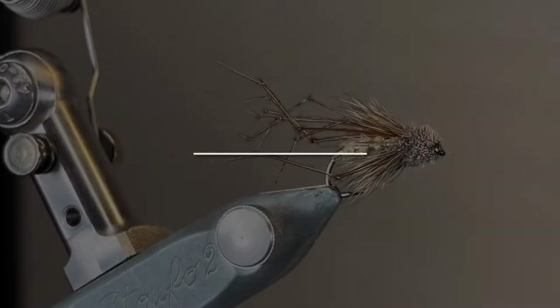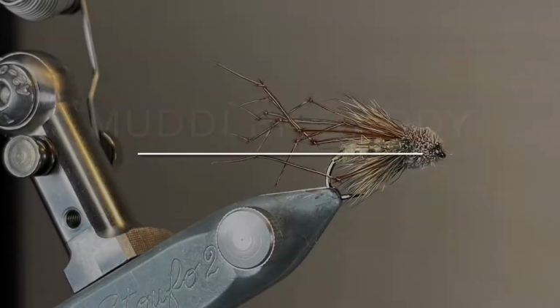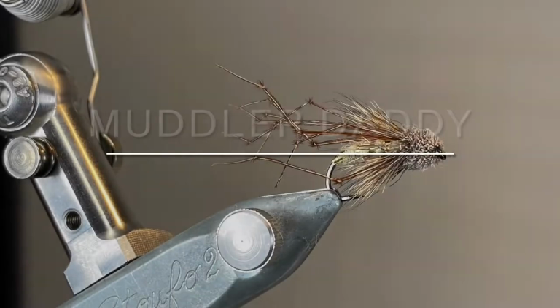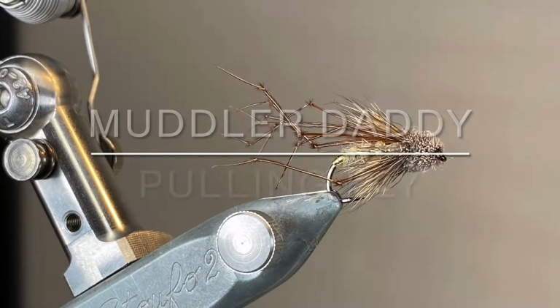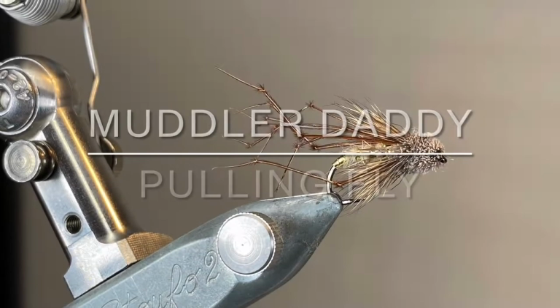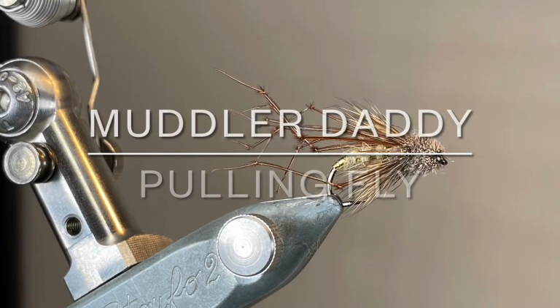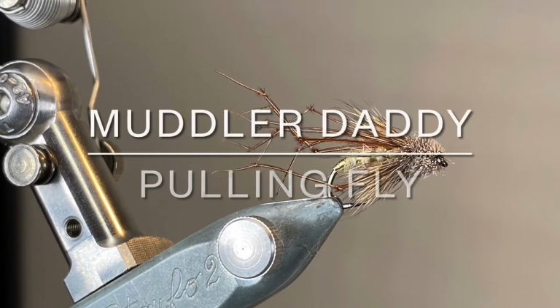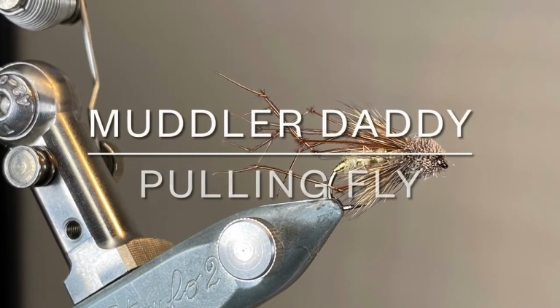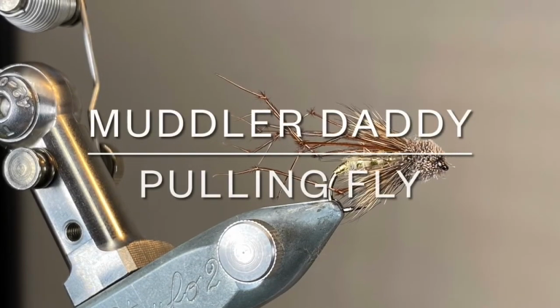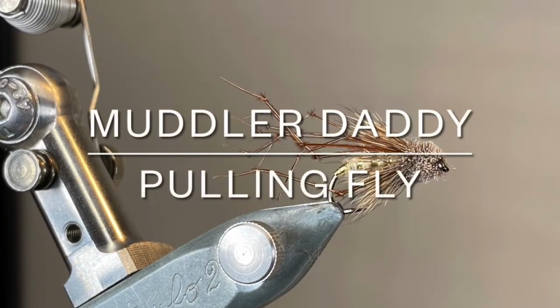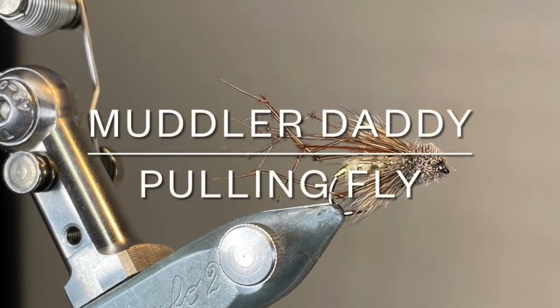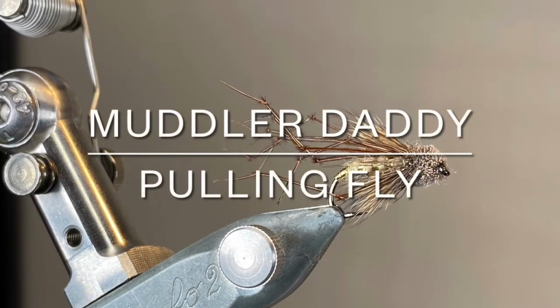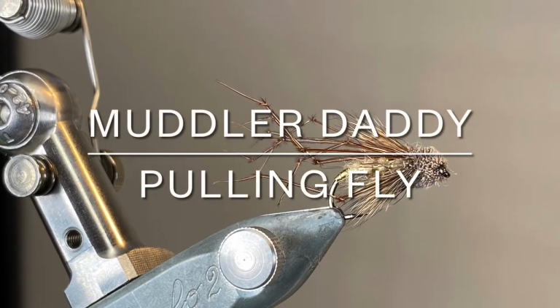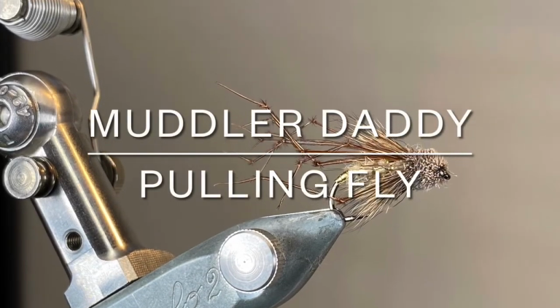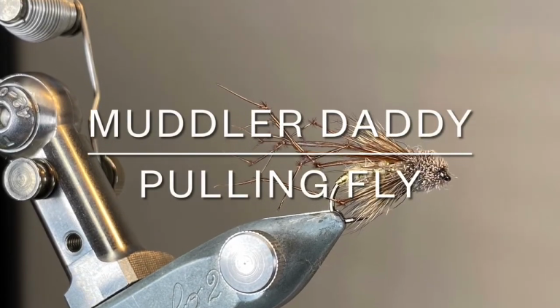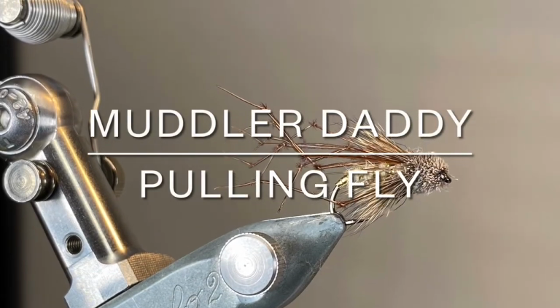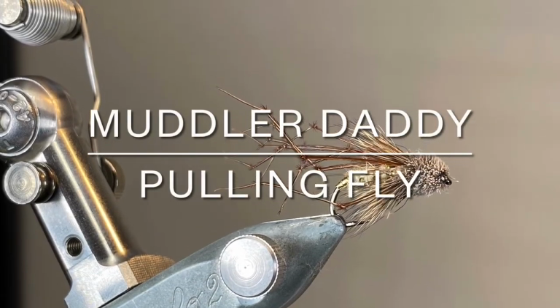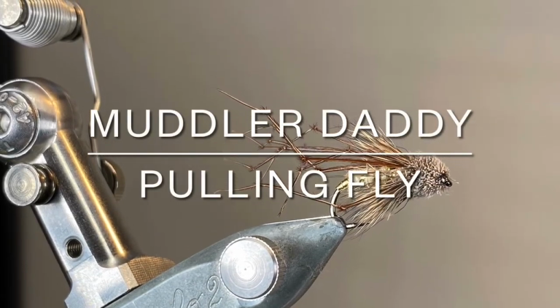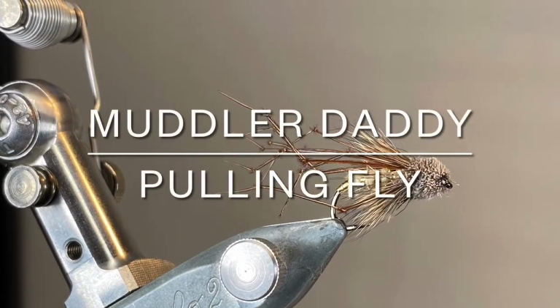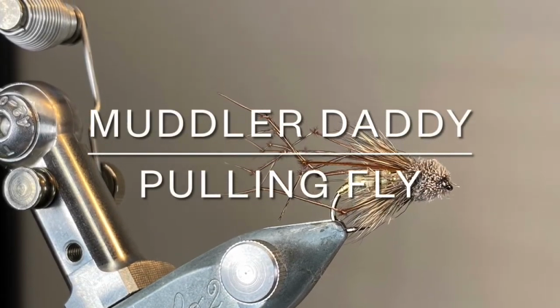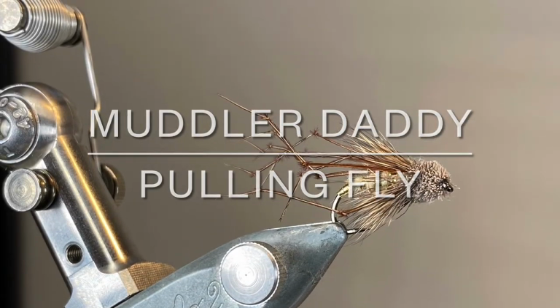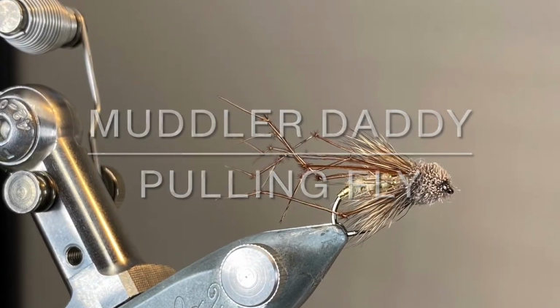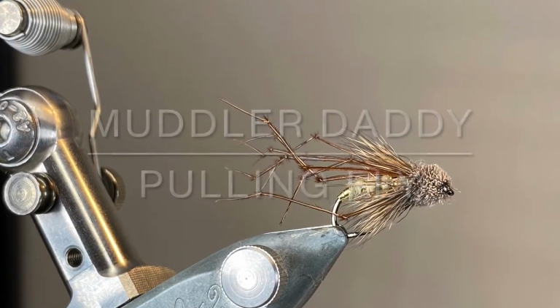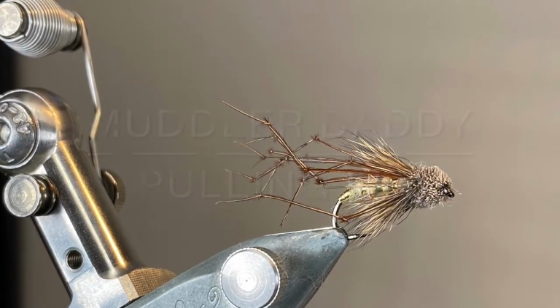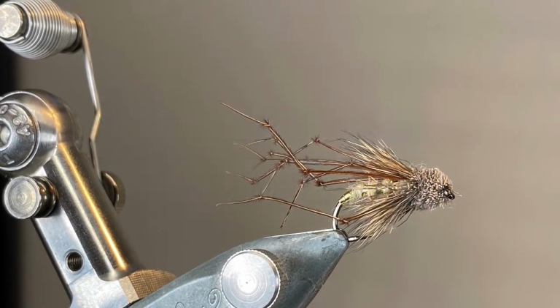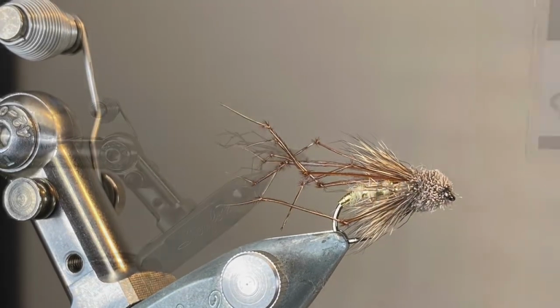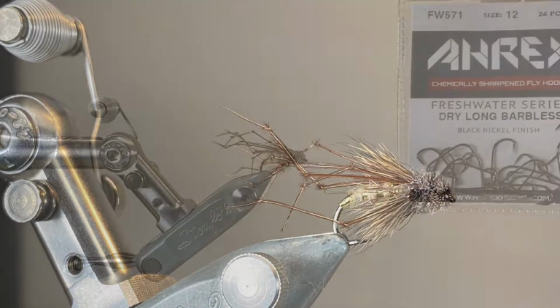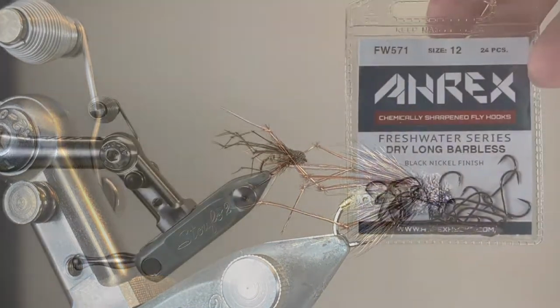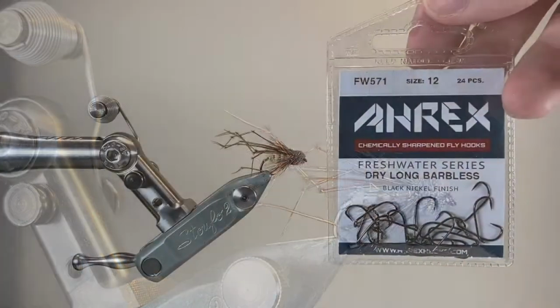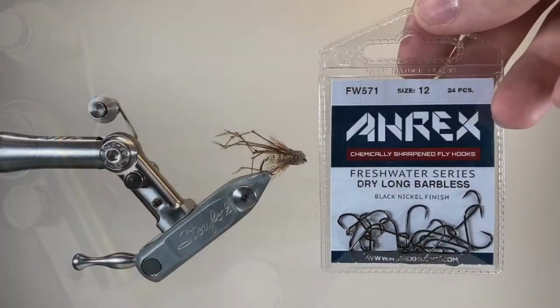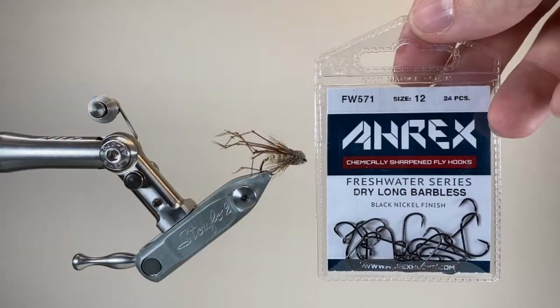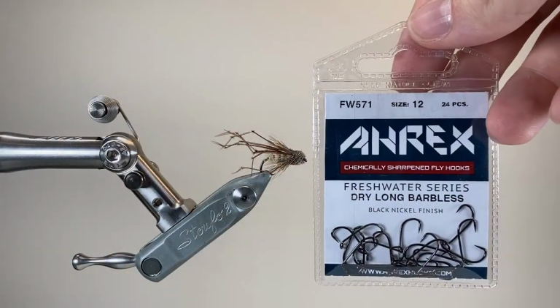Hello everybody and thanks for joining me. Today I'm tying a little muddler hair daddy longlegs pattern that I really love fishing in the autumn.